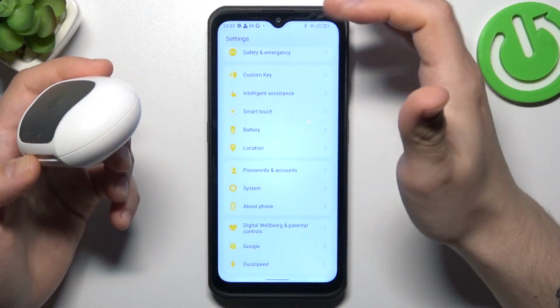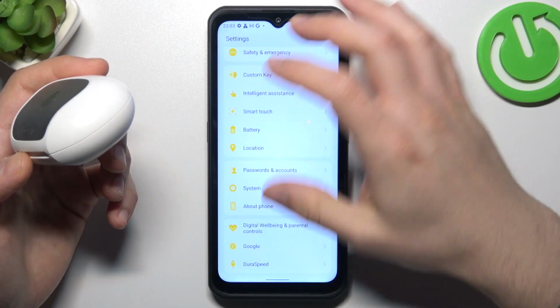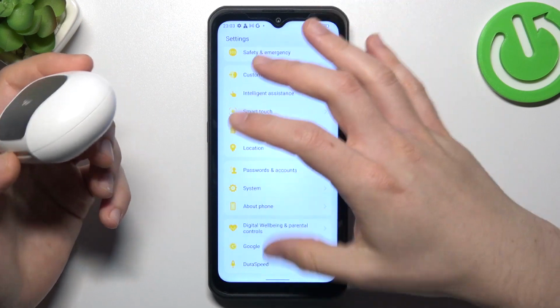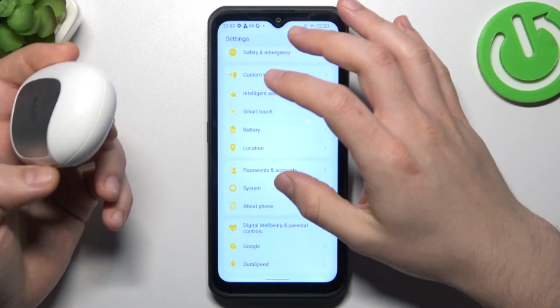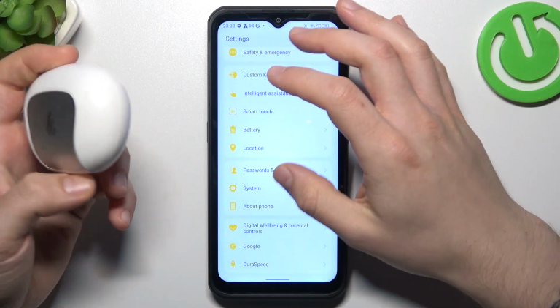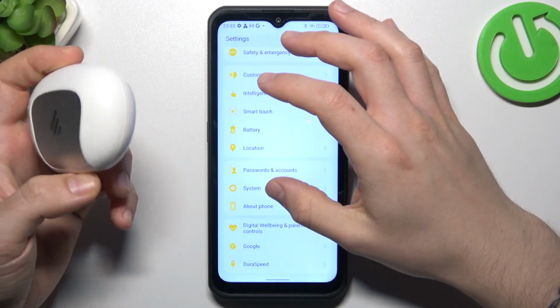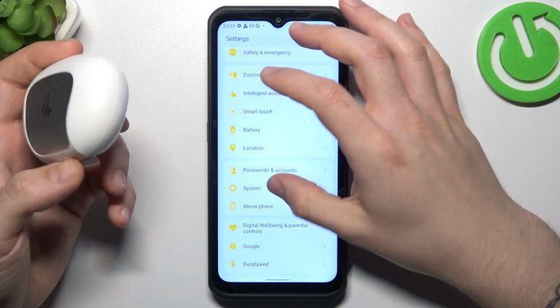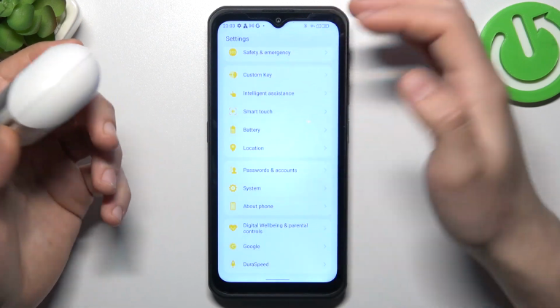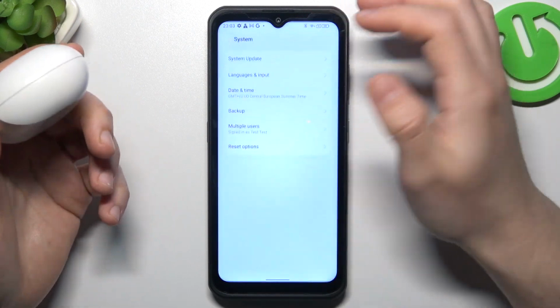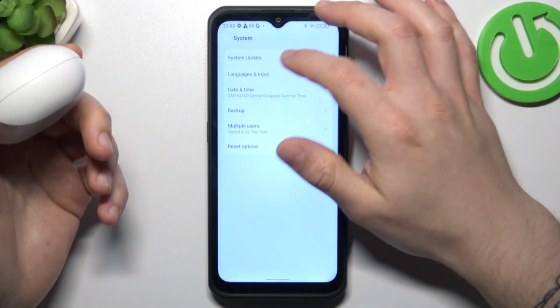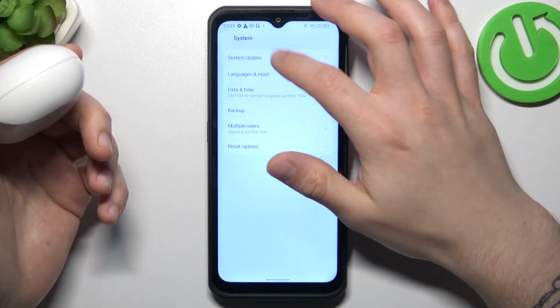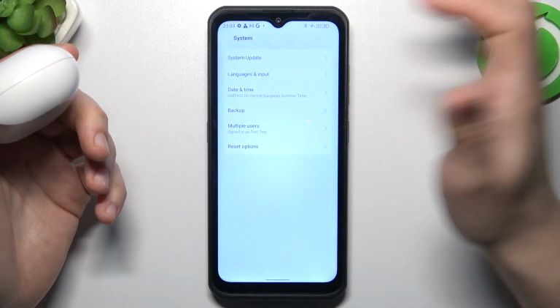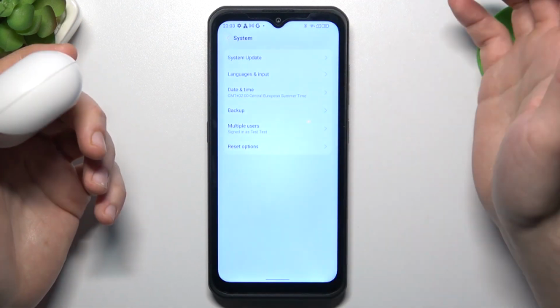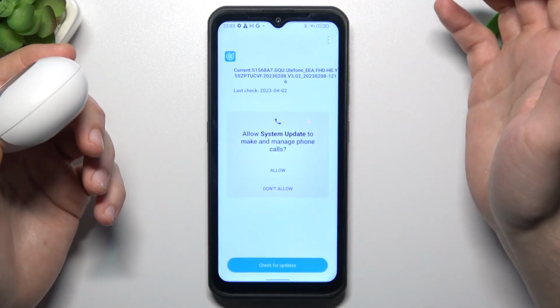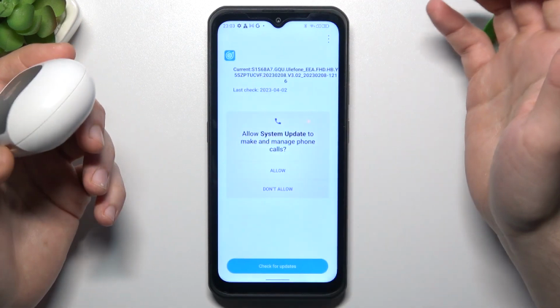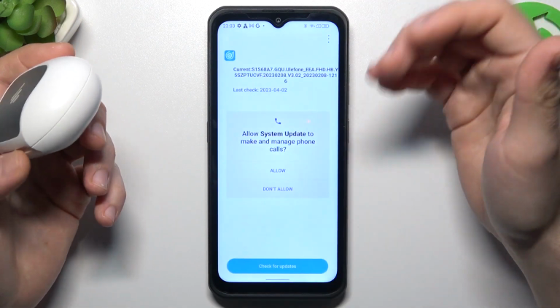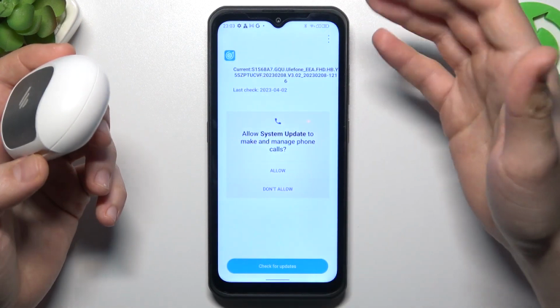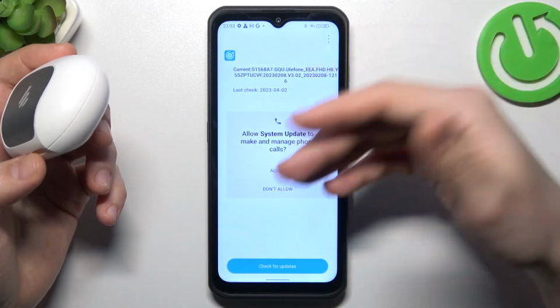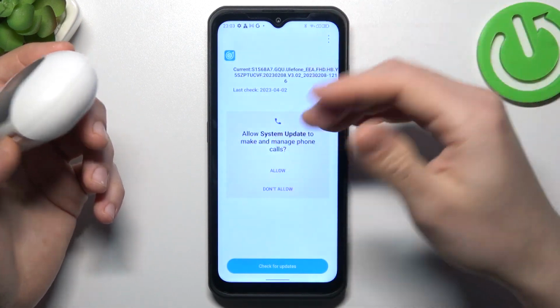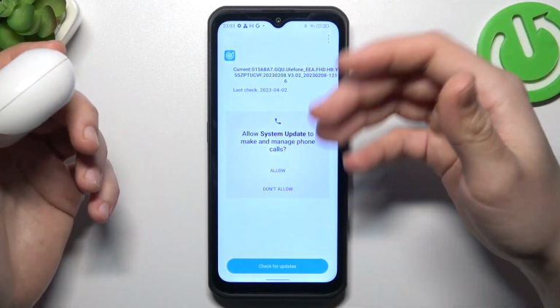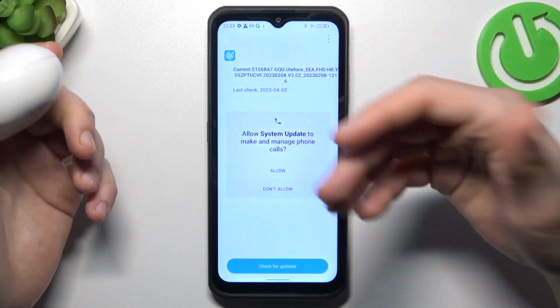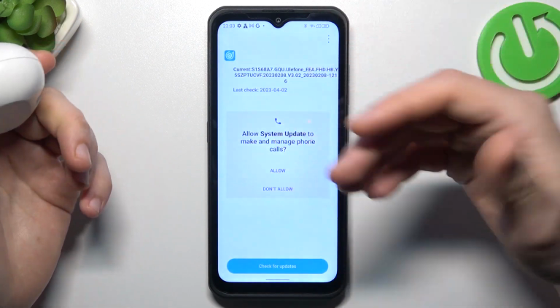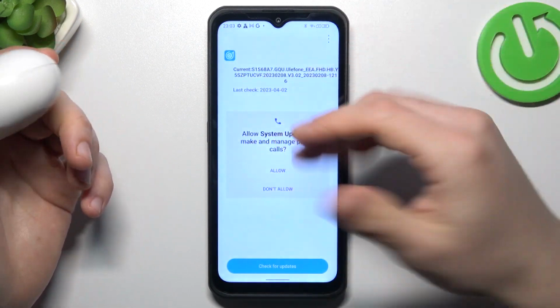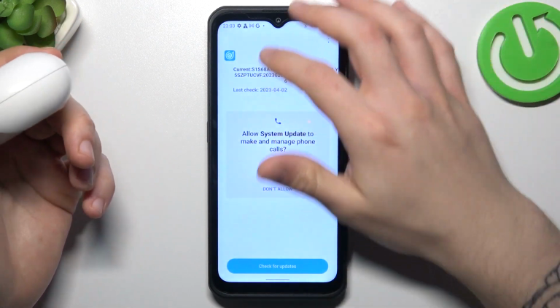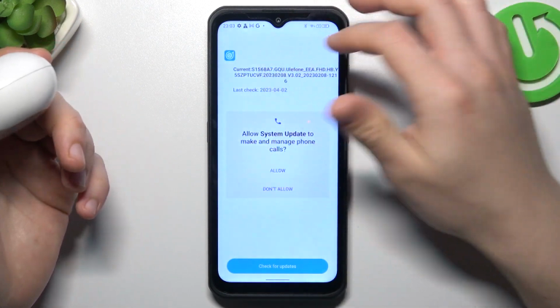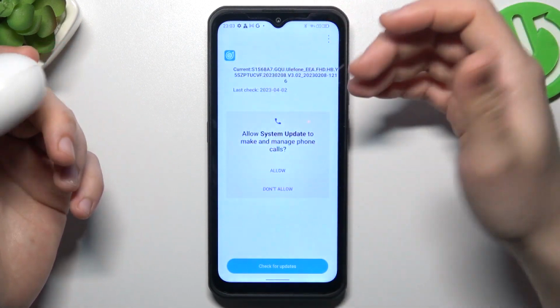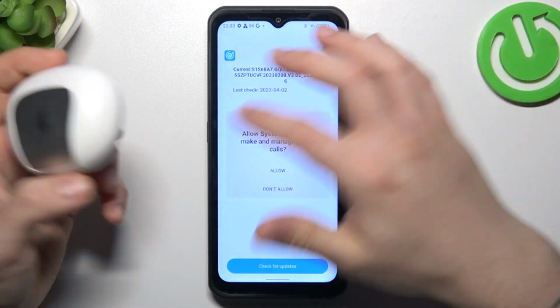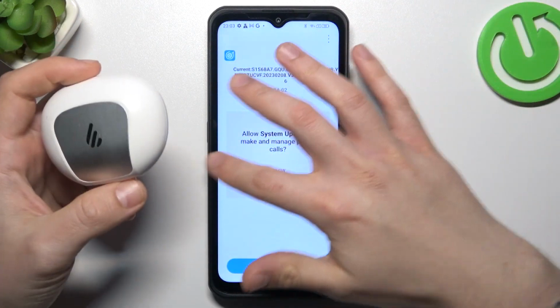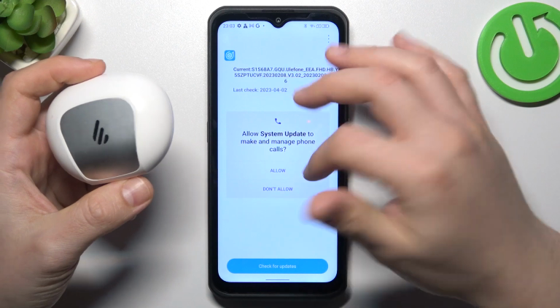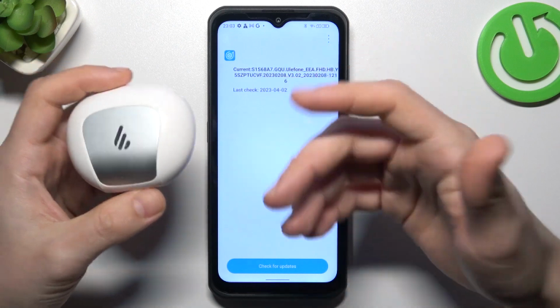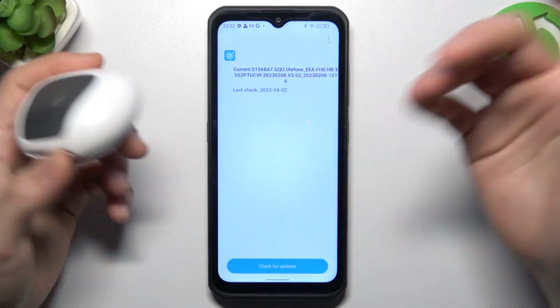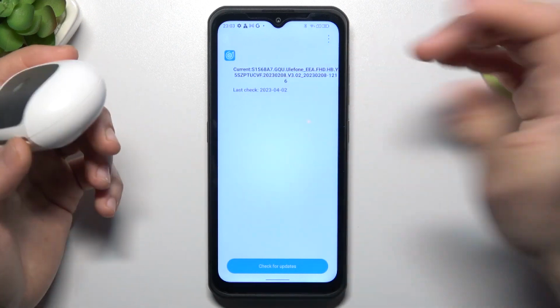You can also try to update your system. If you have any available update, just download and install it, then look for the device again.